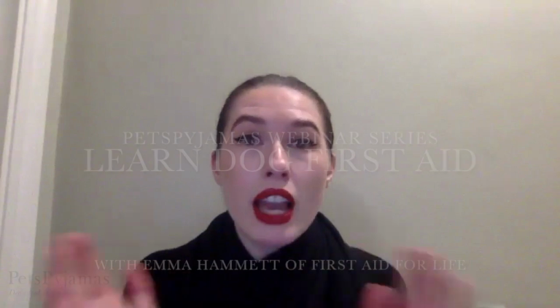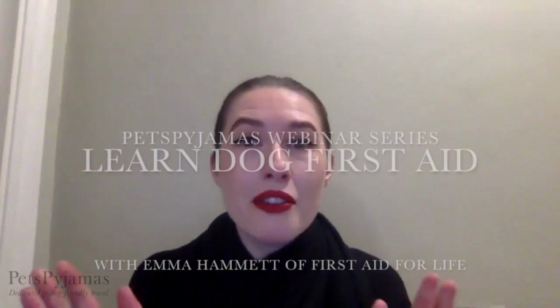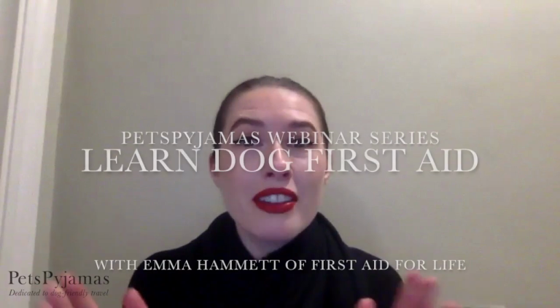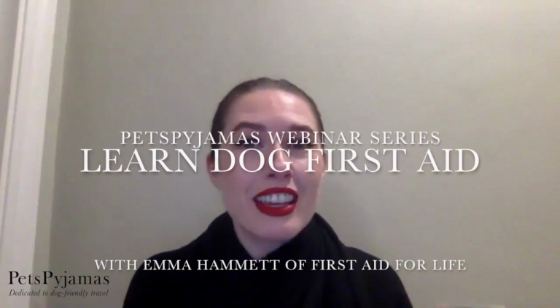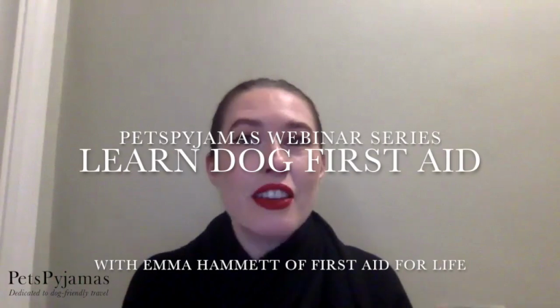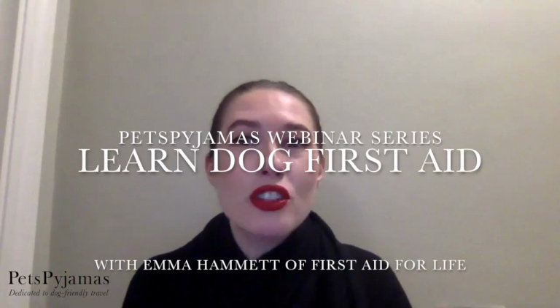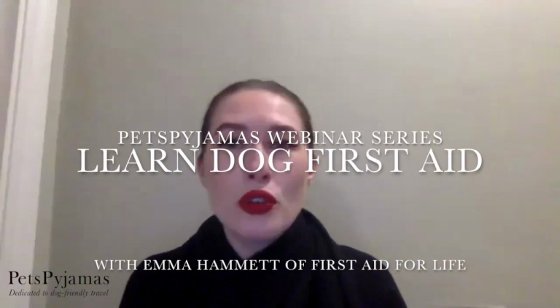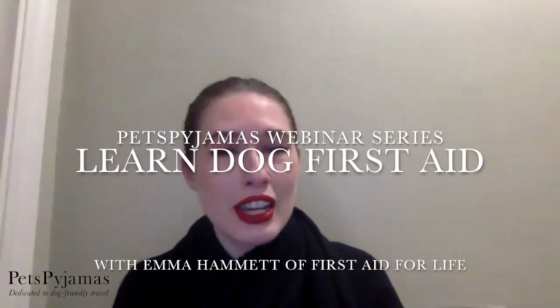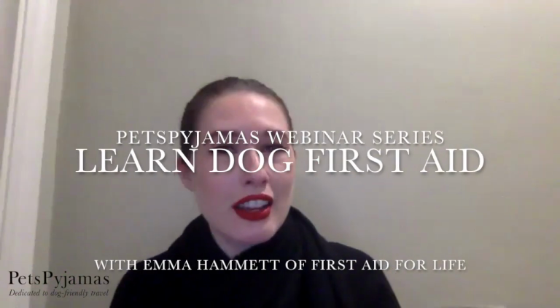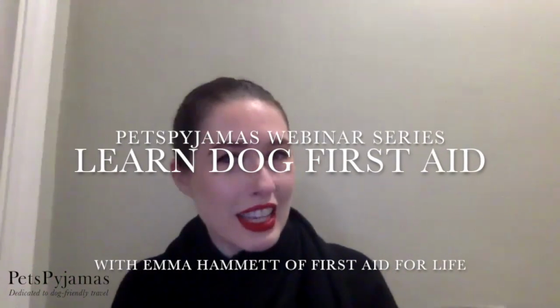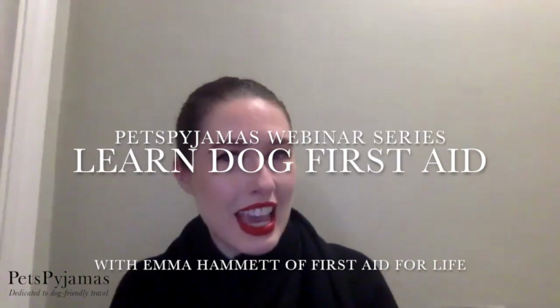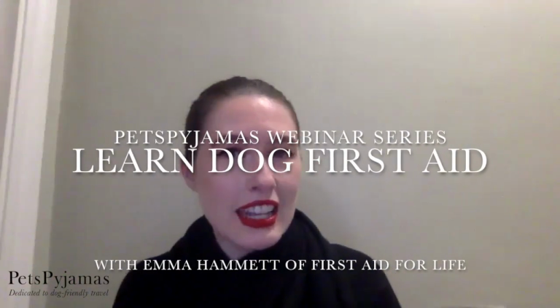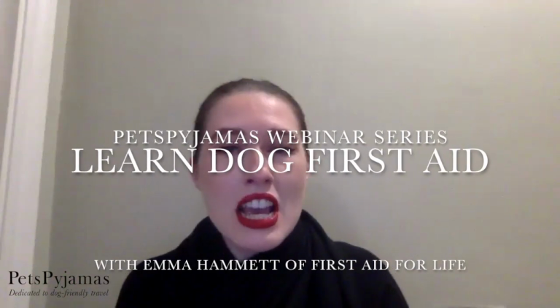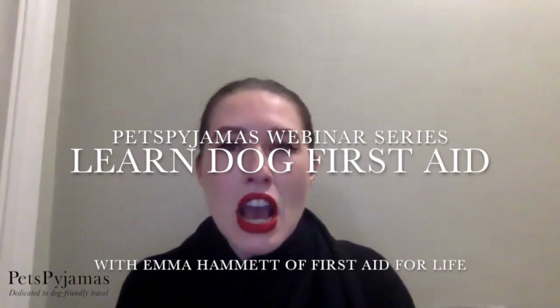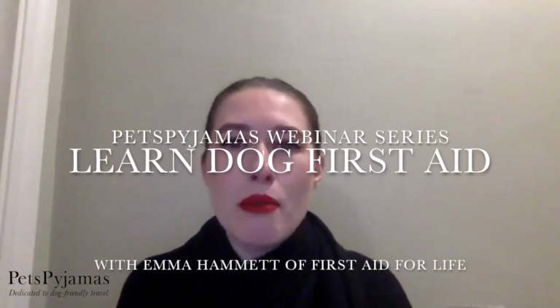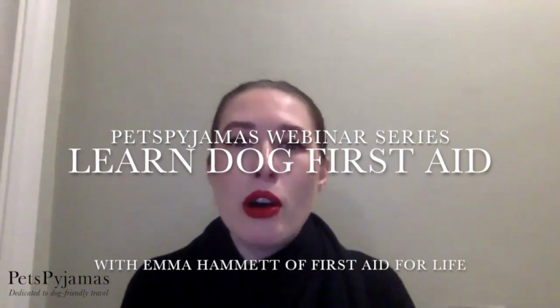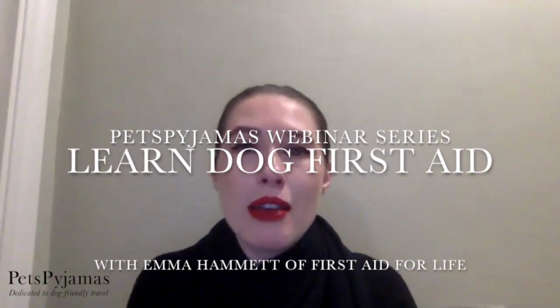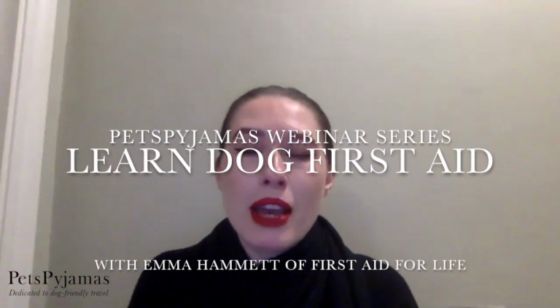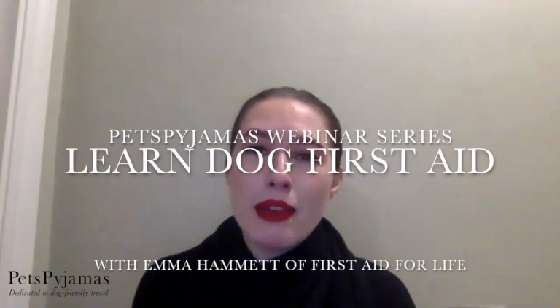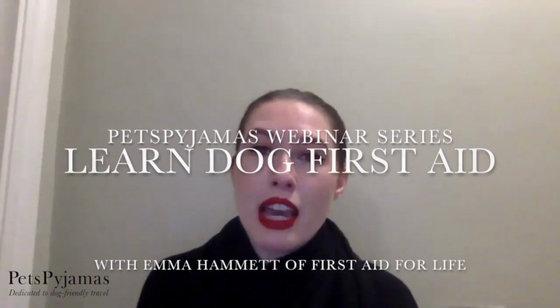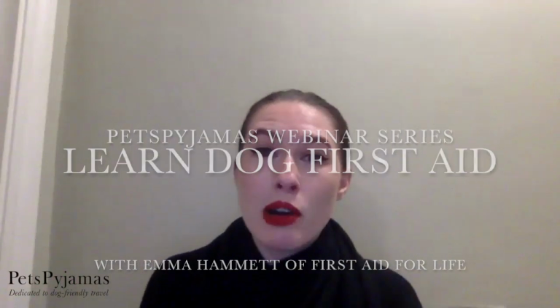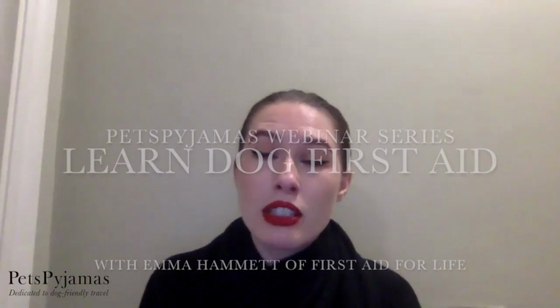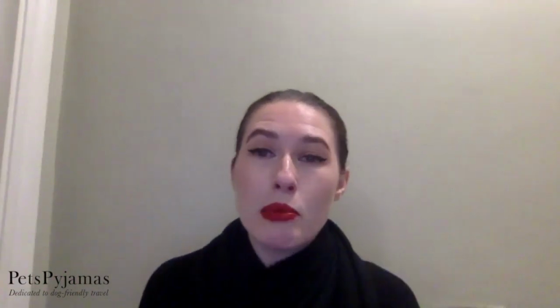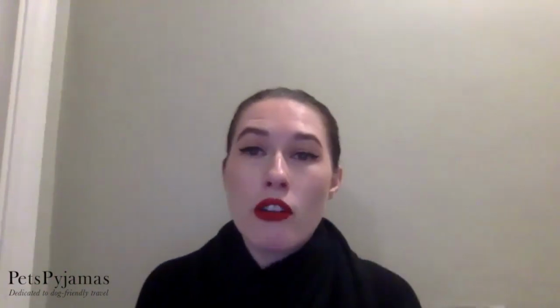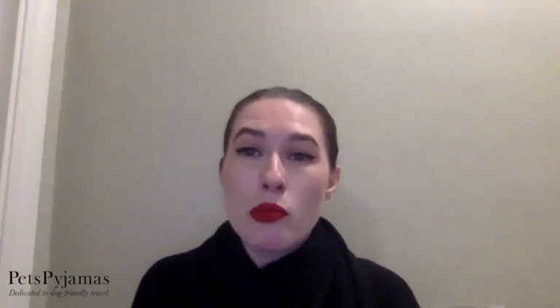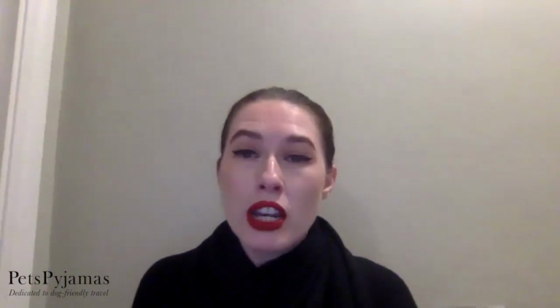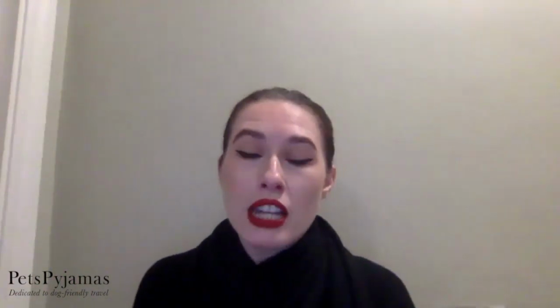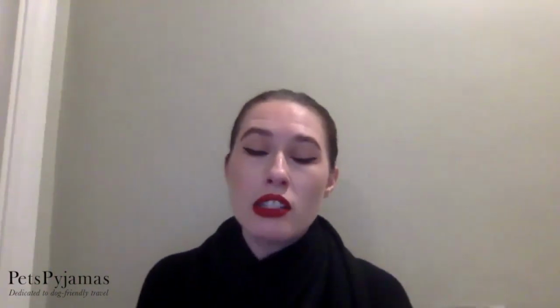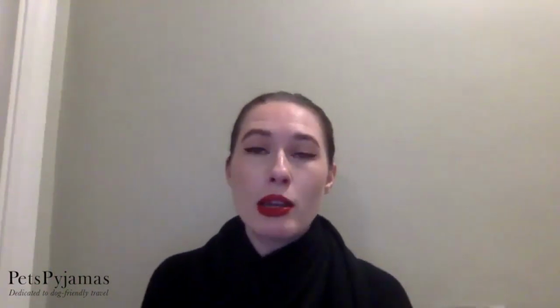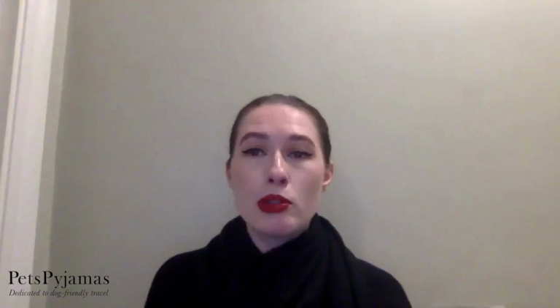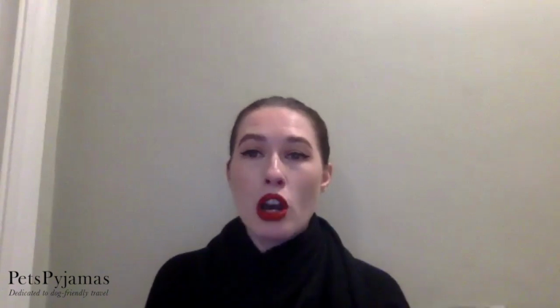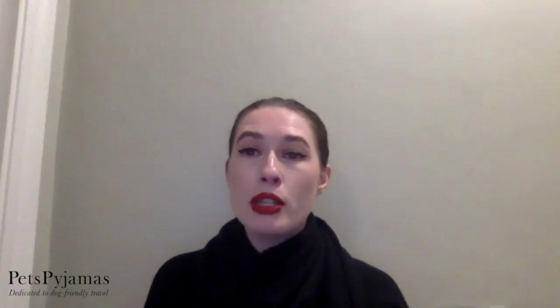Hello, thank you for joining us again. I am Amy, Head of Marketing, PR and Communications at Pet's Pyjamas.